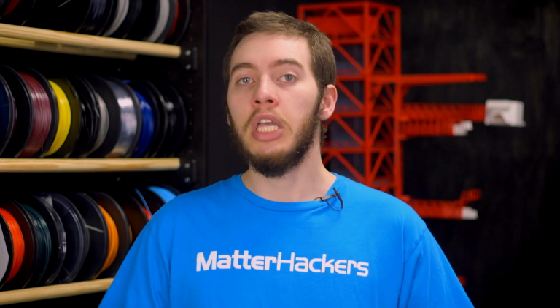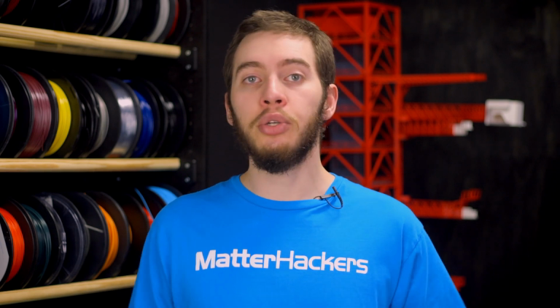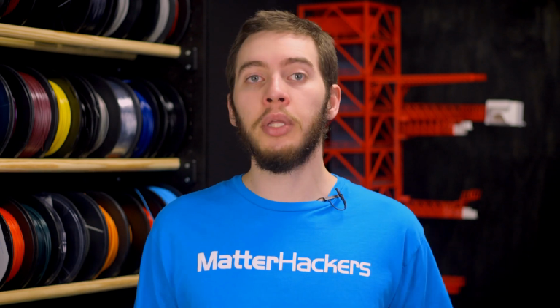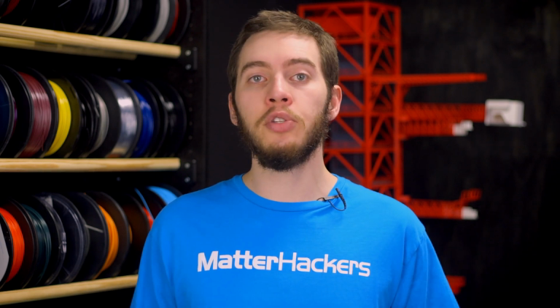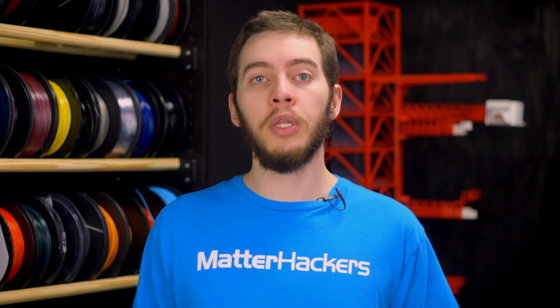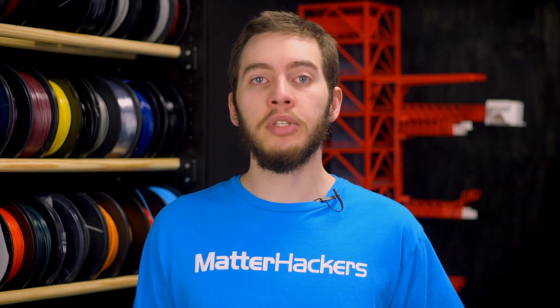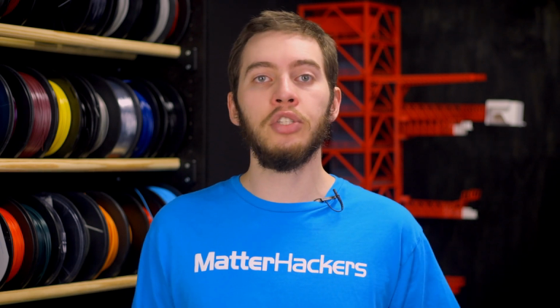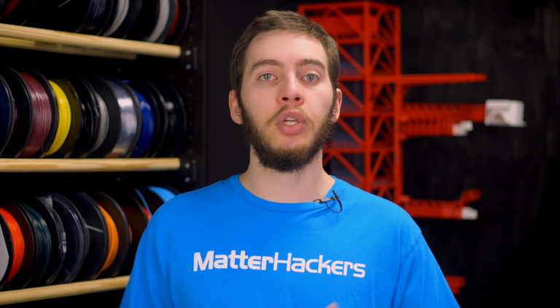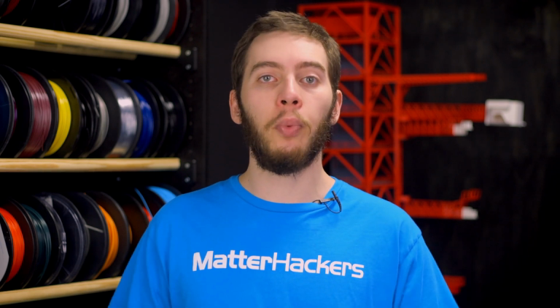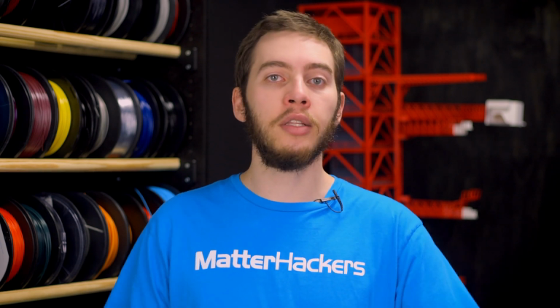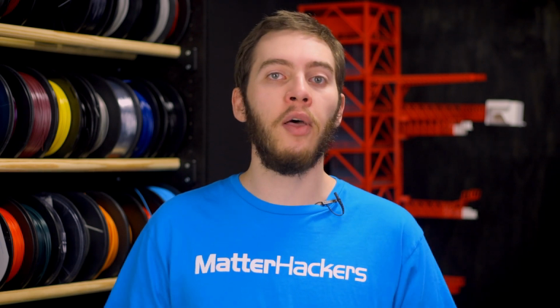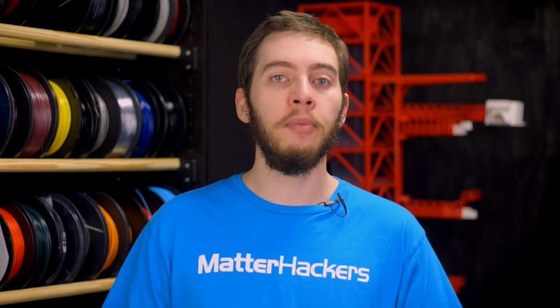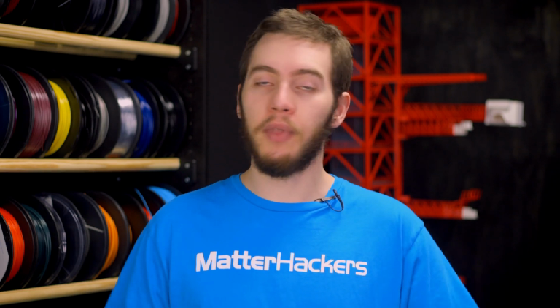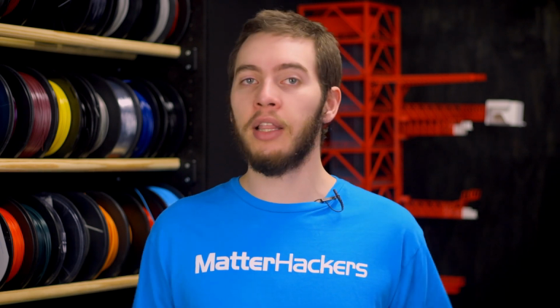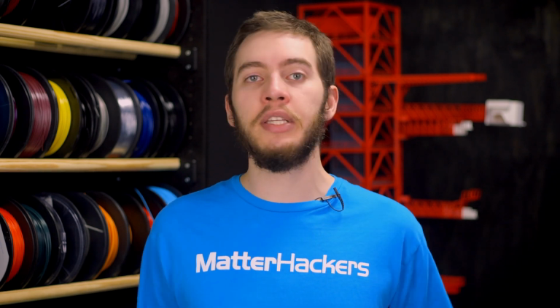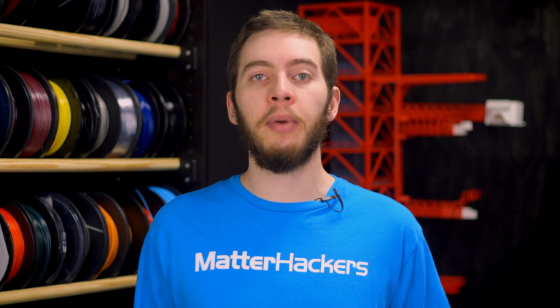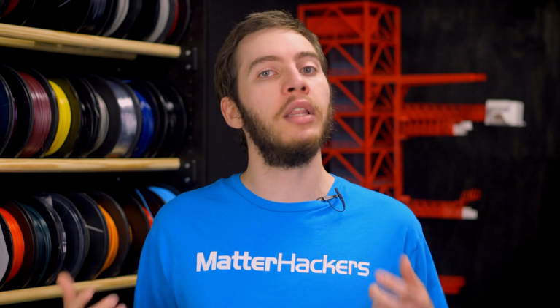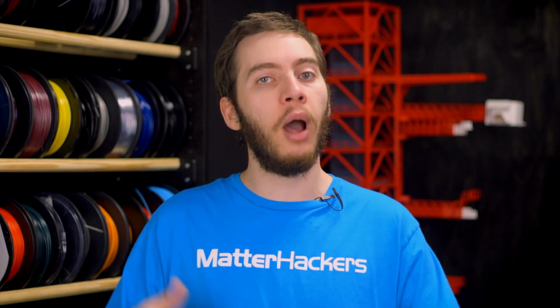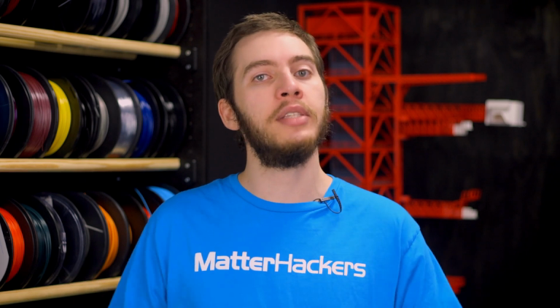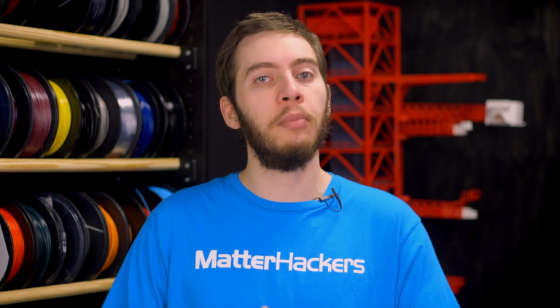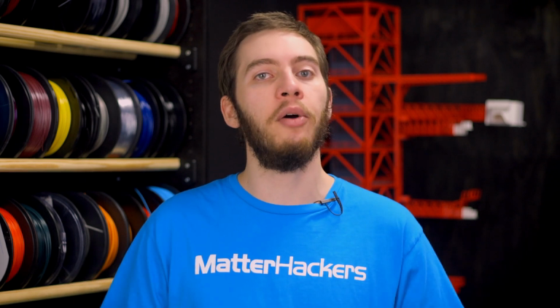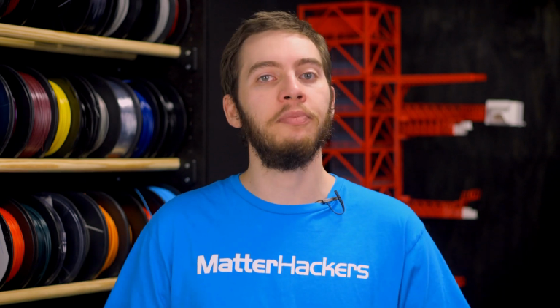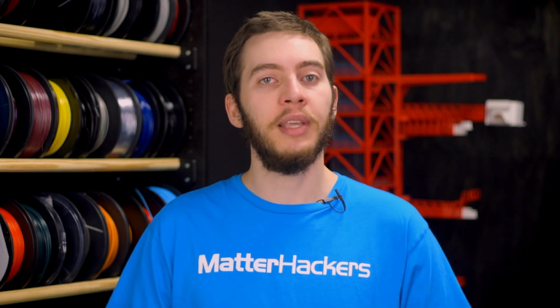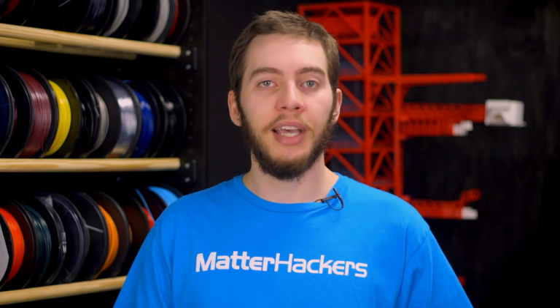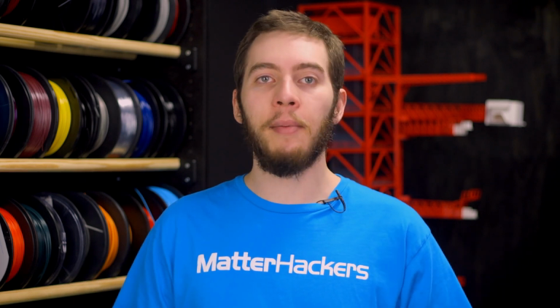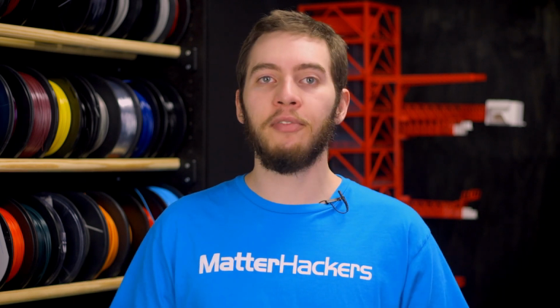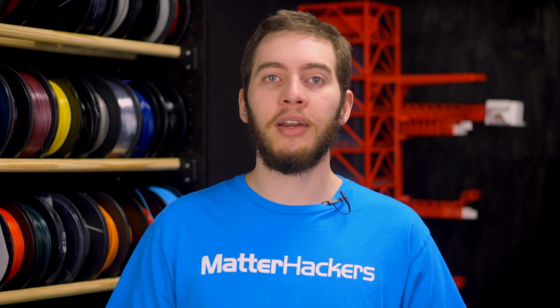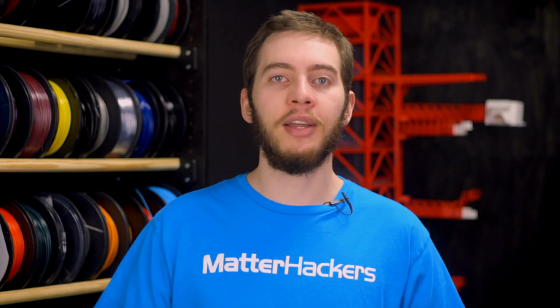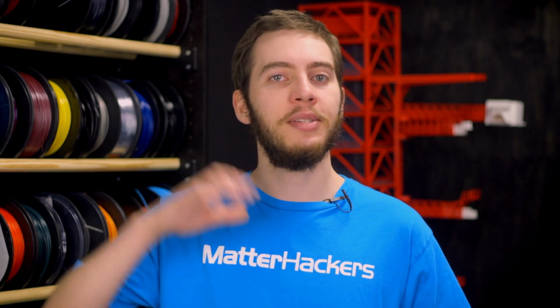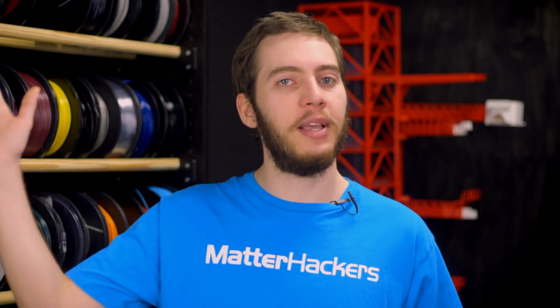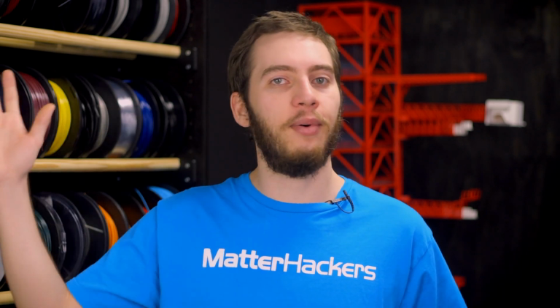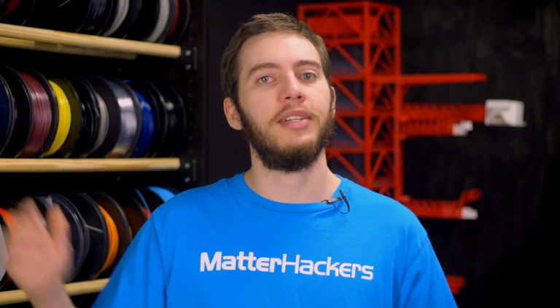Do you already use 3D printing during your product development? I'd love to hear about it in the comments down below. I'm Alec from Matterhackers, thanks for watching.